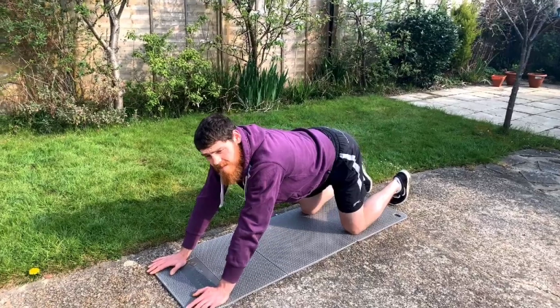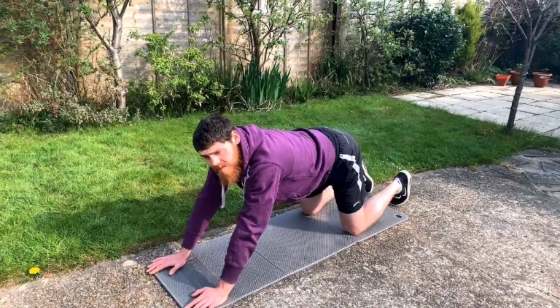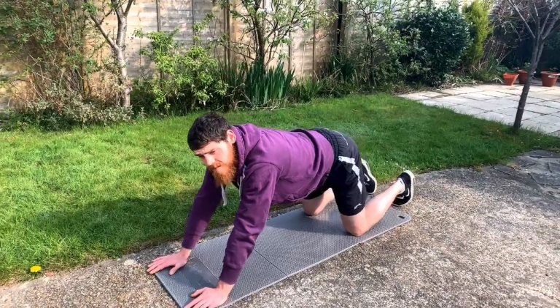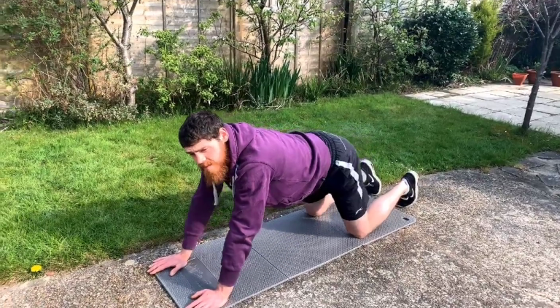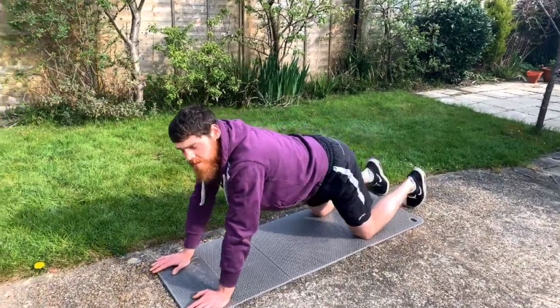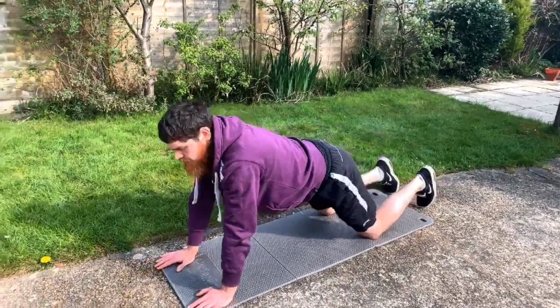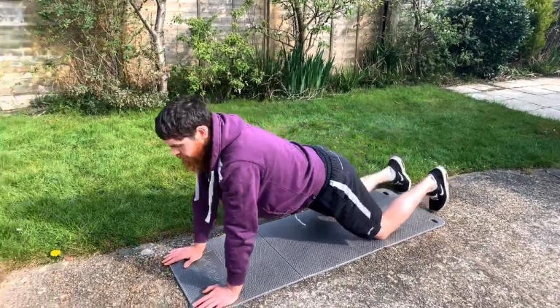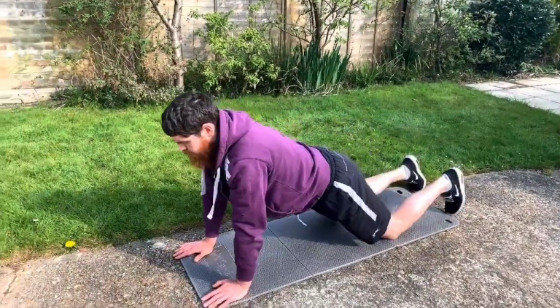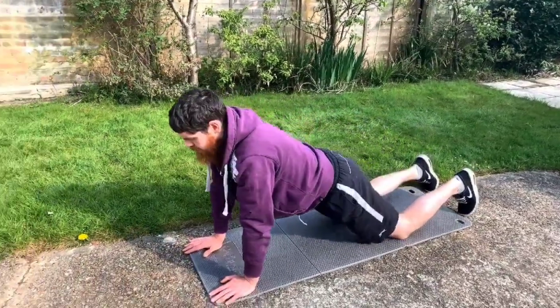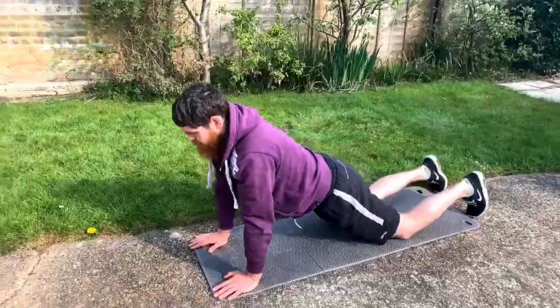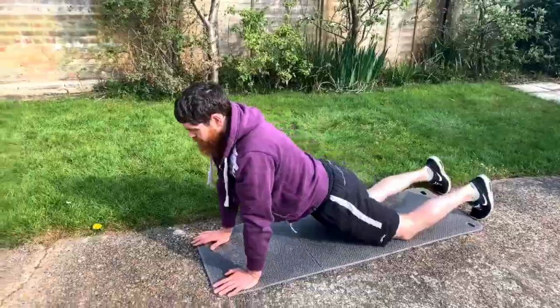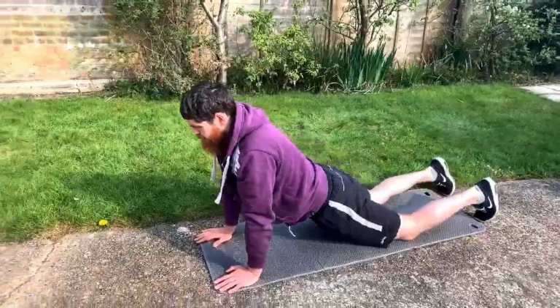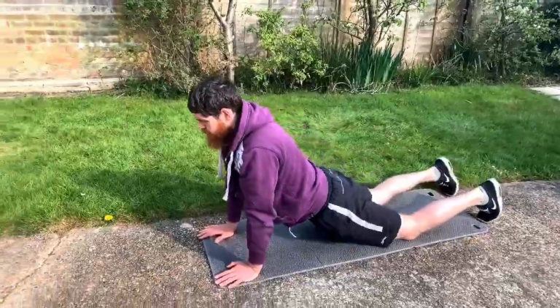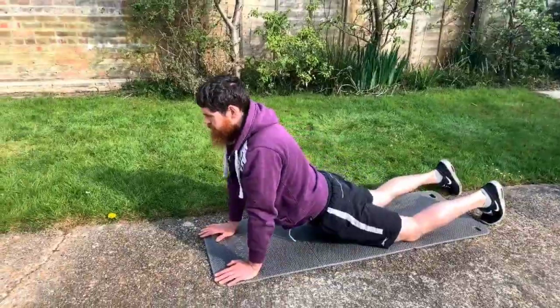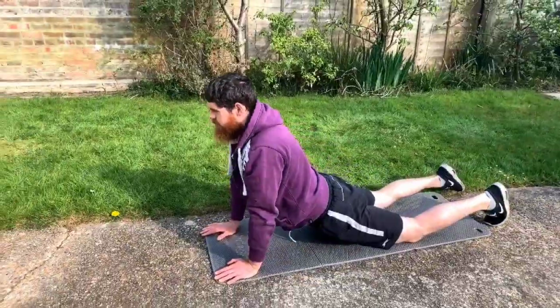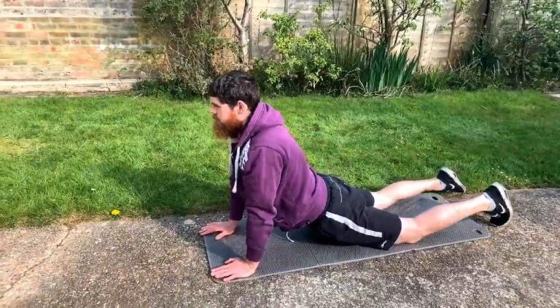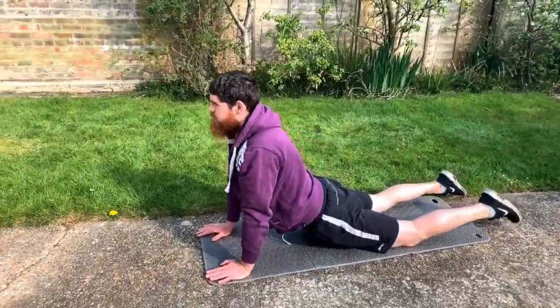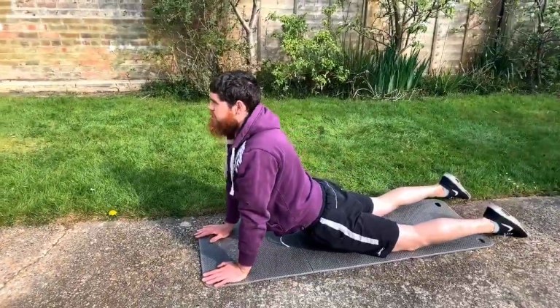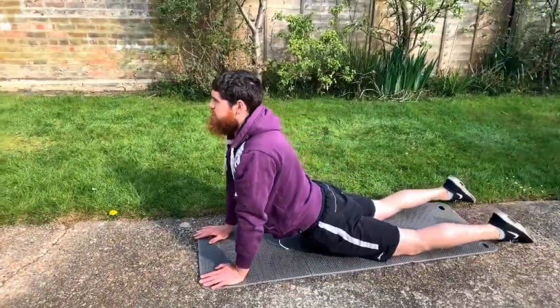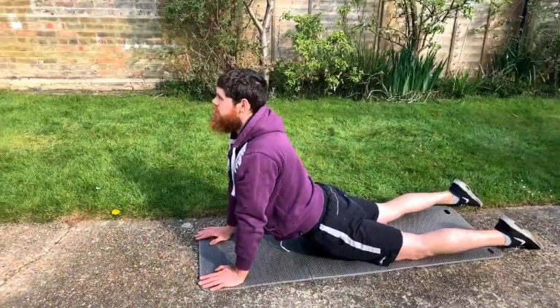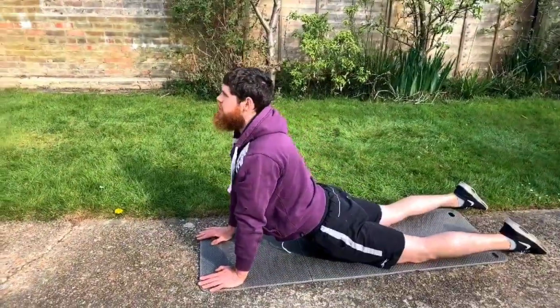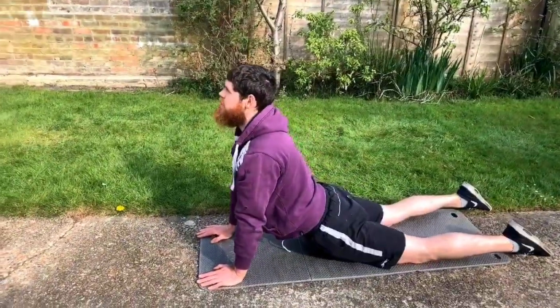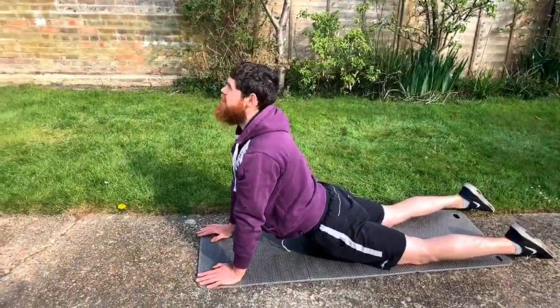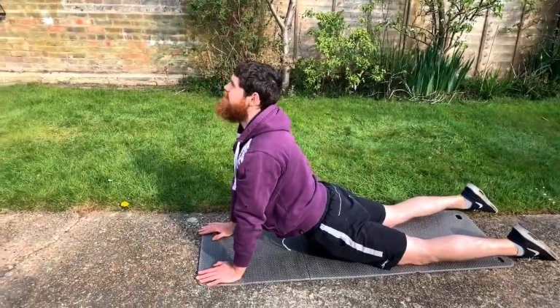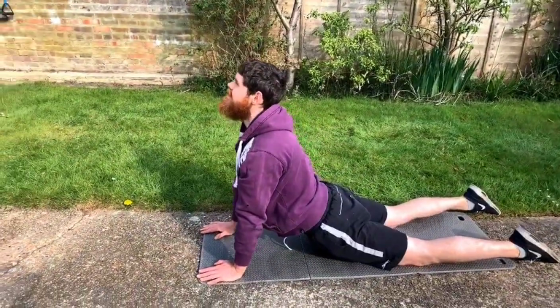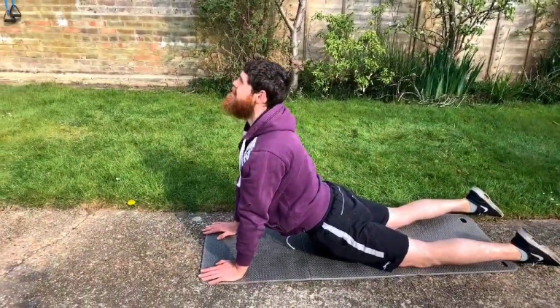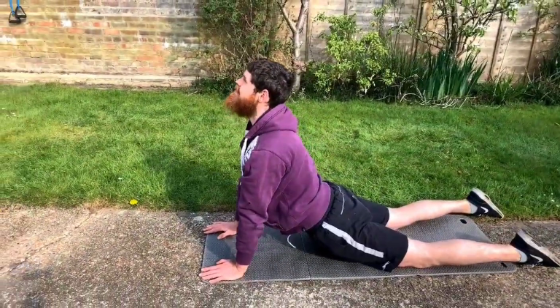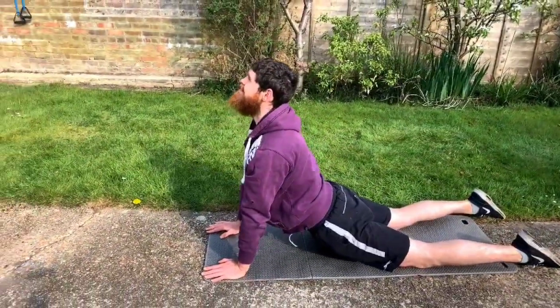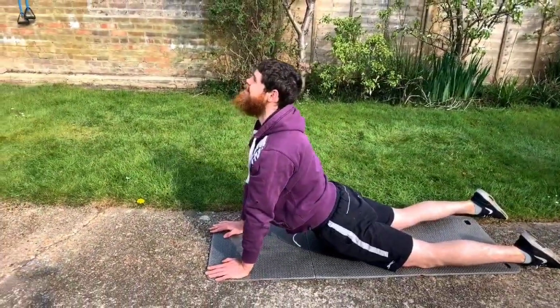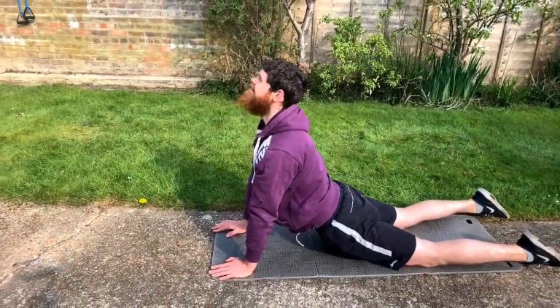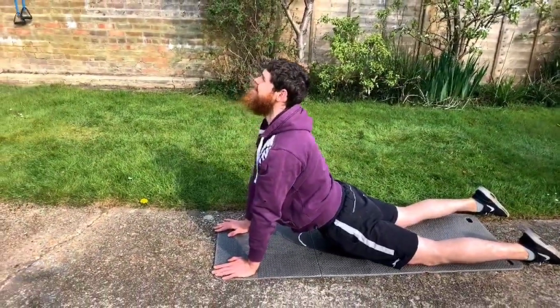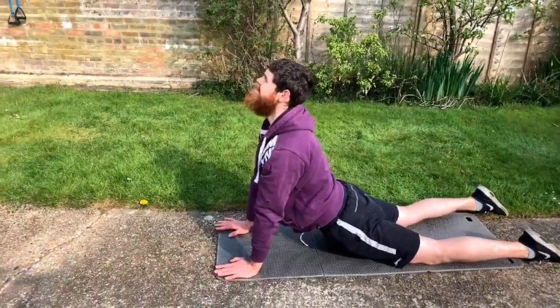This next stretch is known as the Cobra. This is particularly good for people with lower back issues.